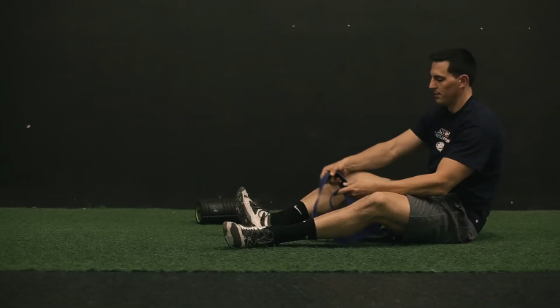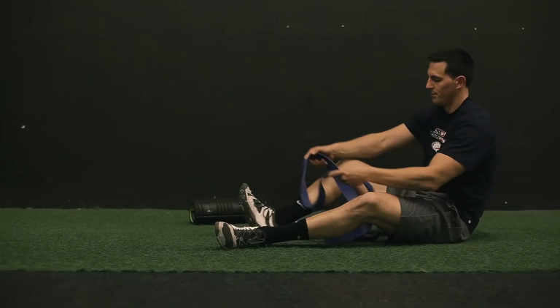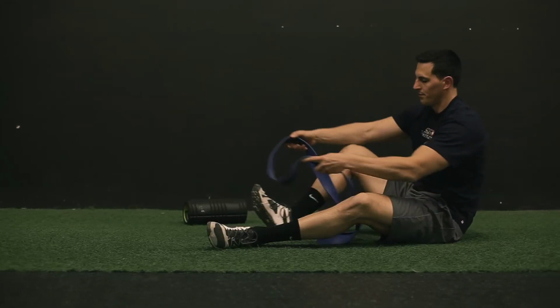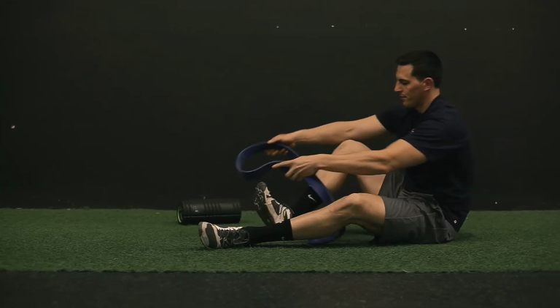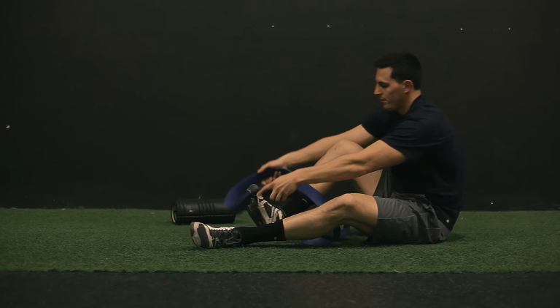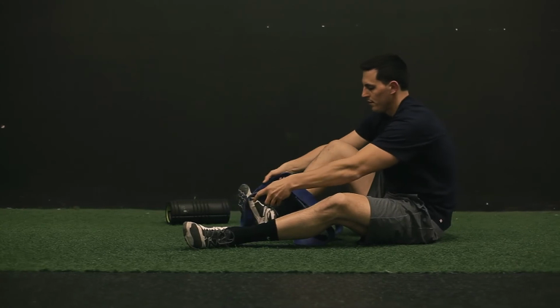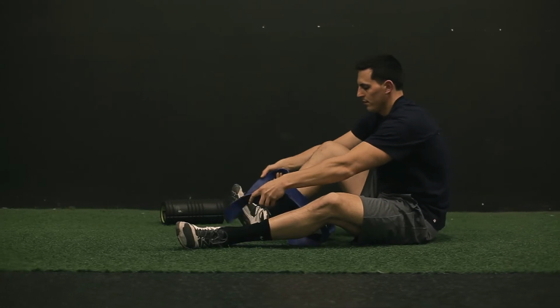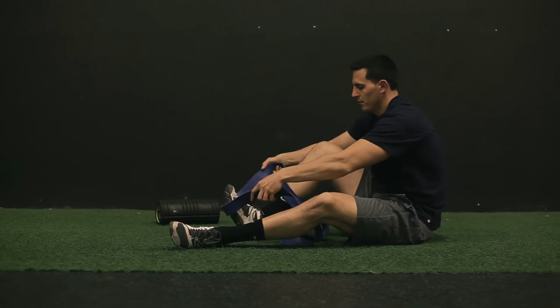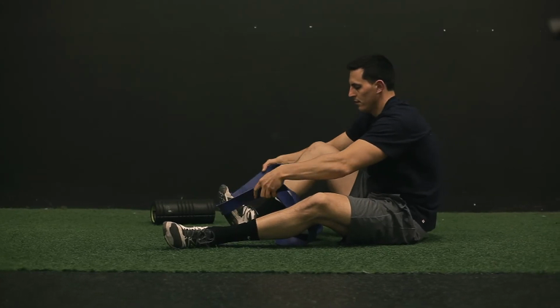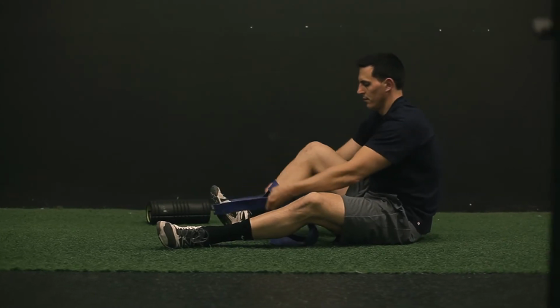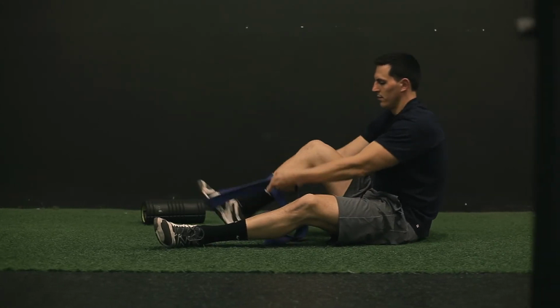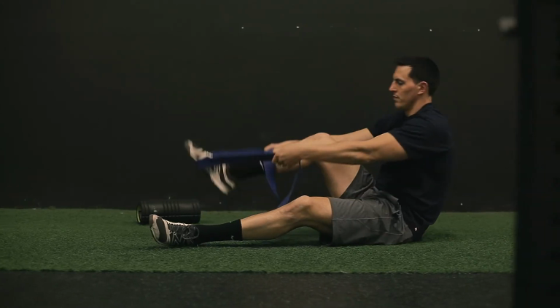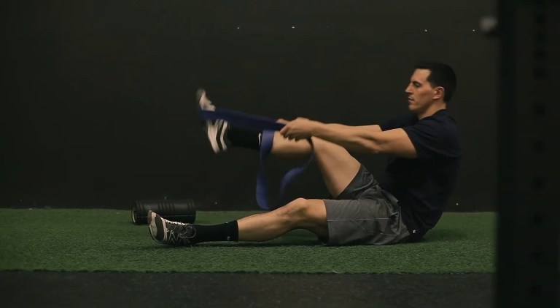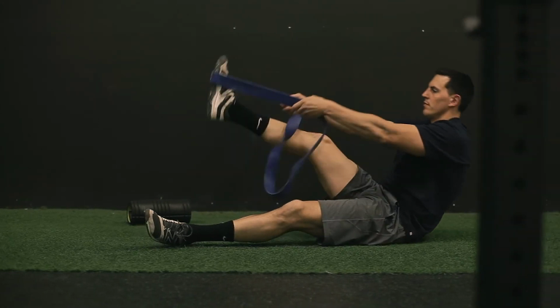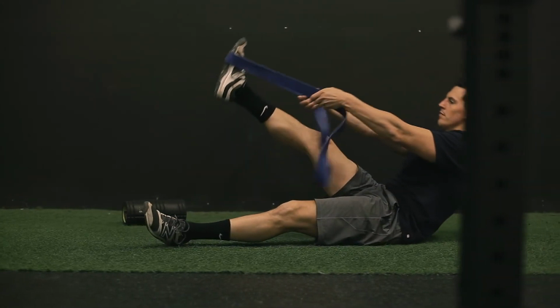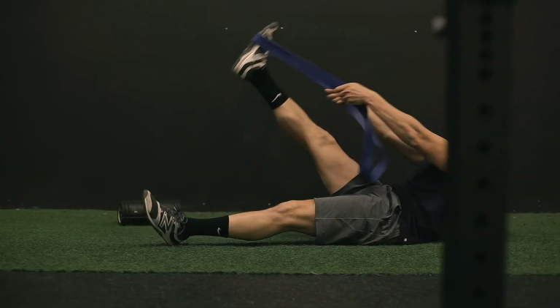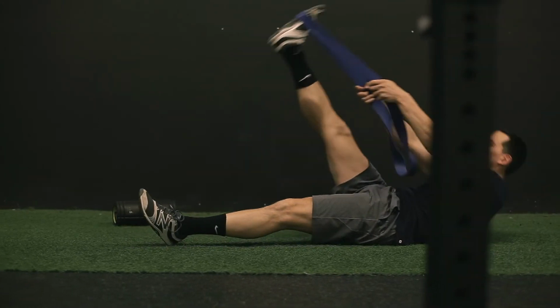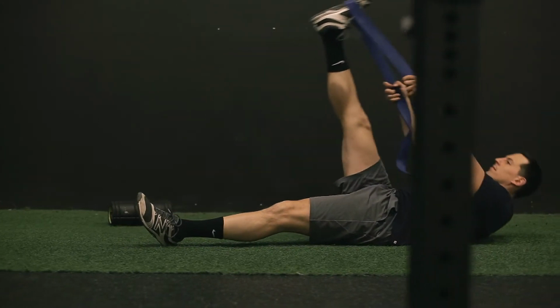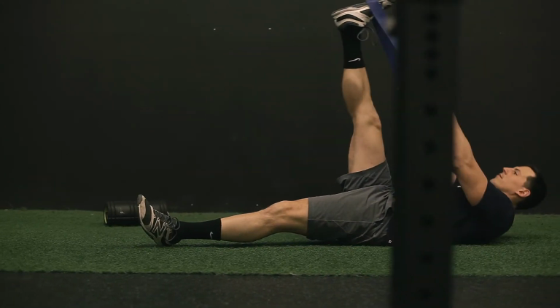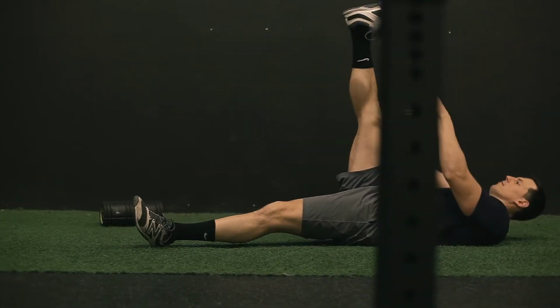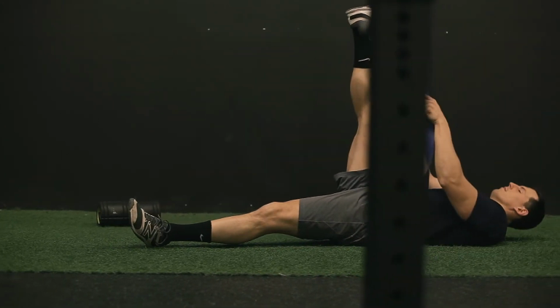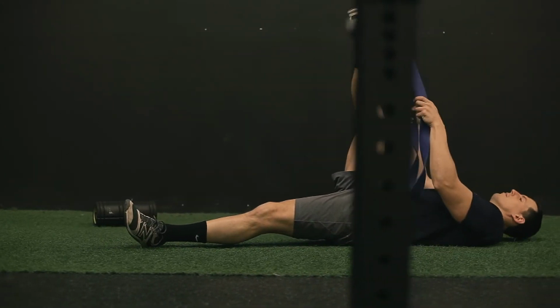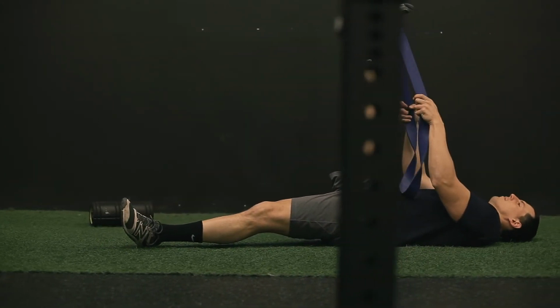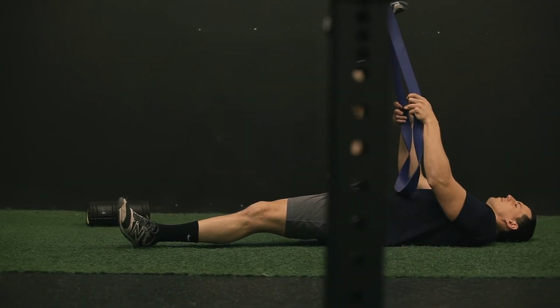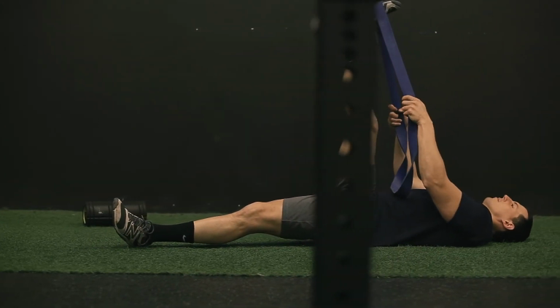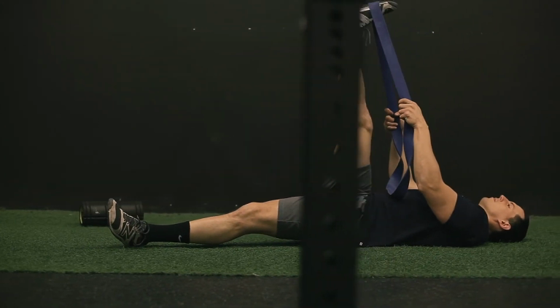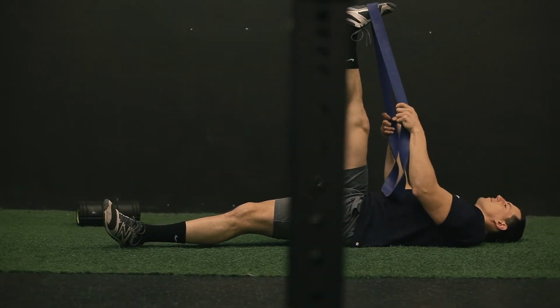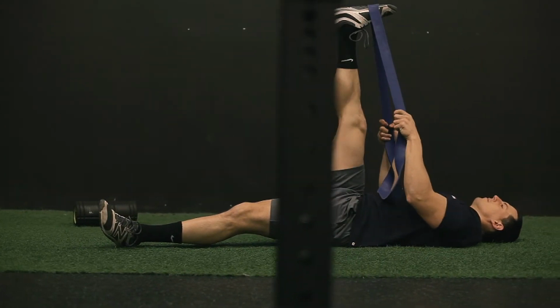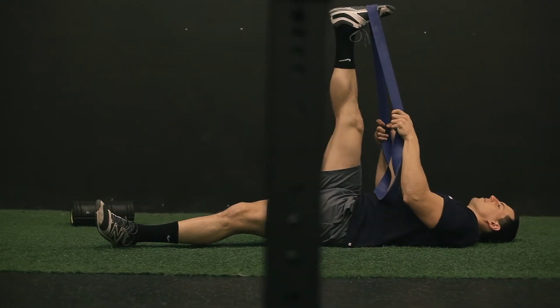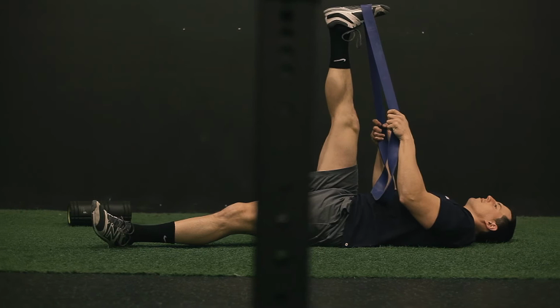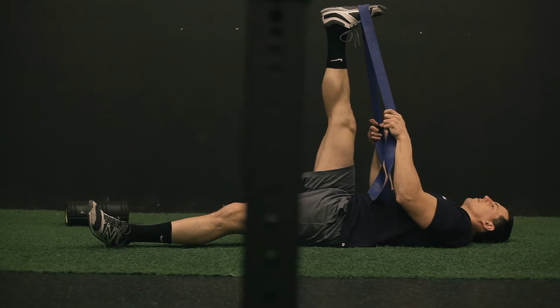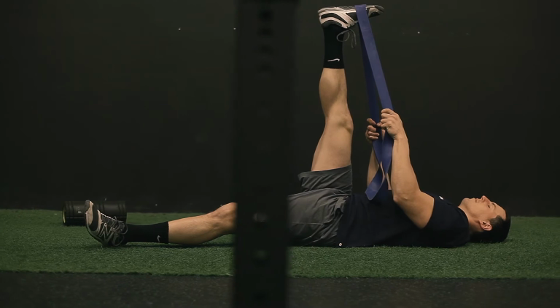On the three-way hamstring stretch, you have to realize that there are three distinct muscles in your hamstring, so we have to go in three directions.